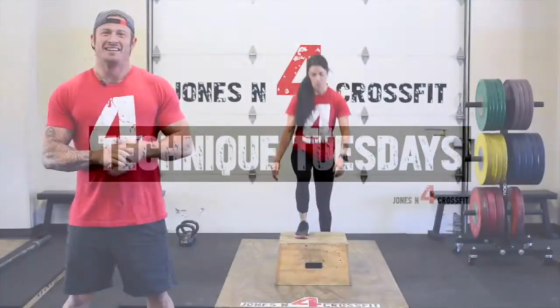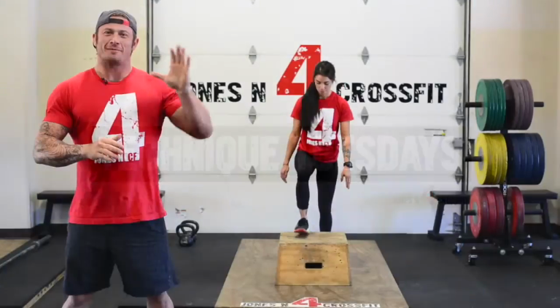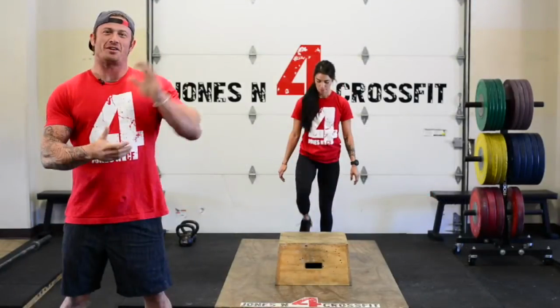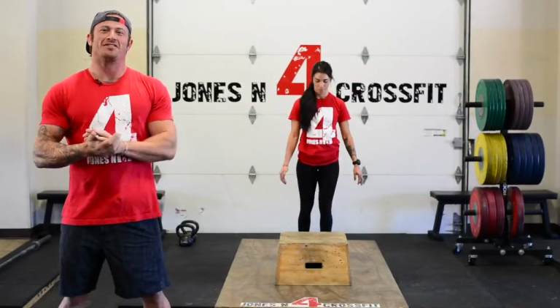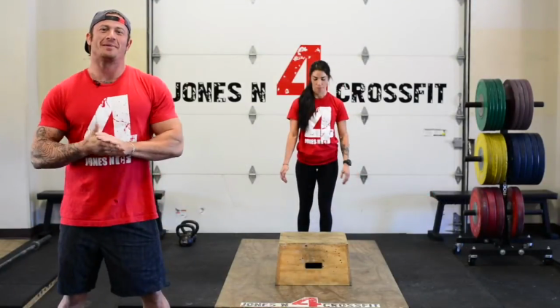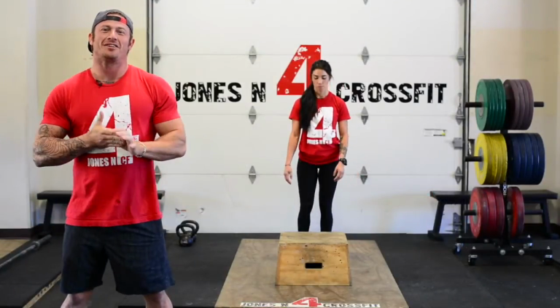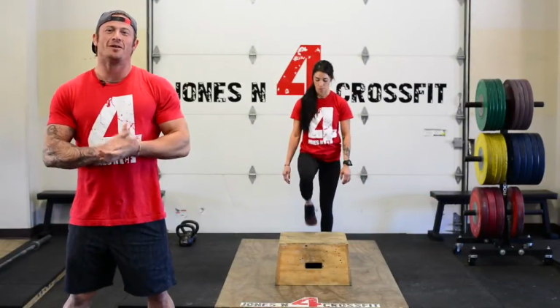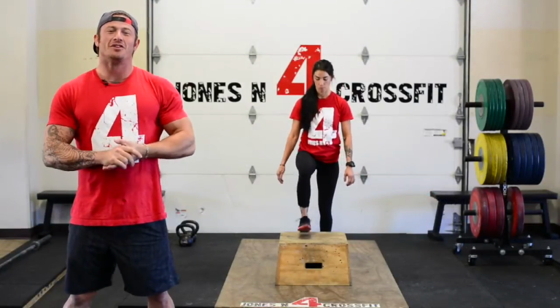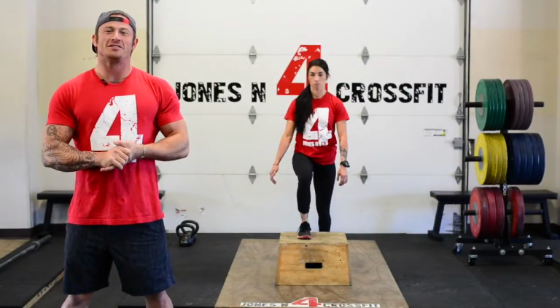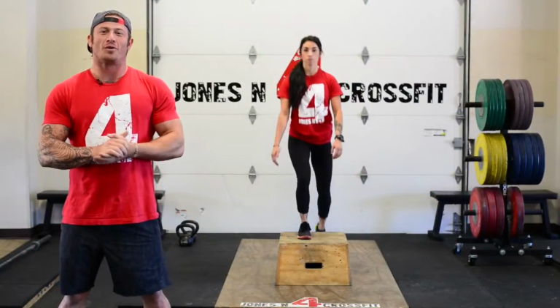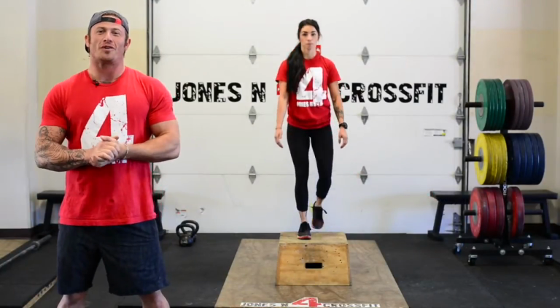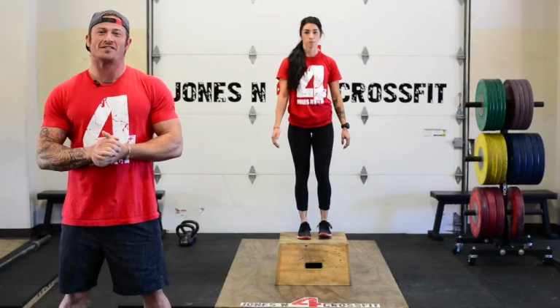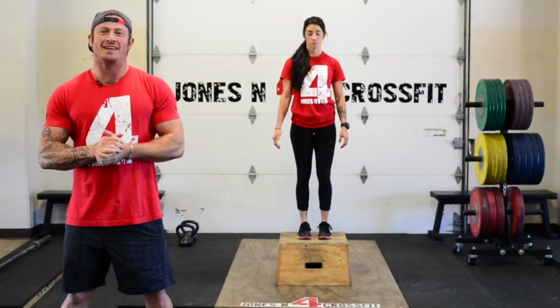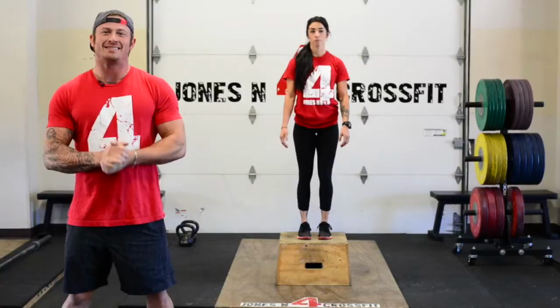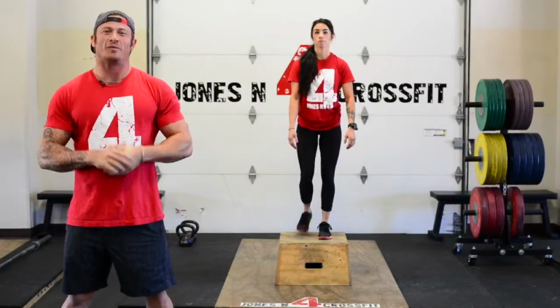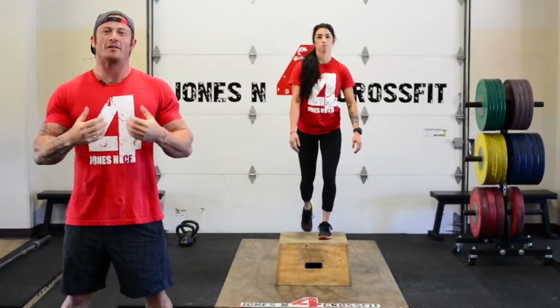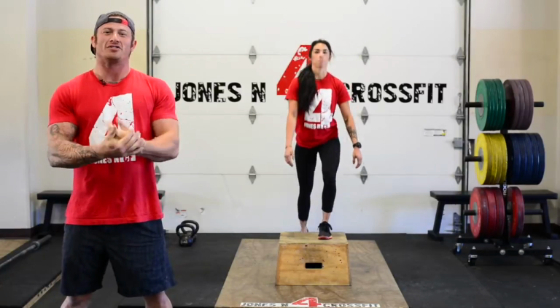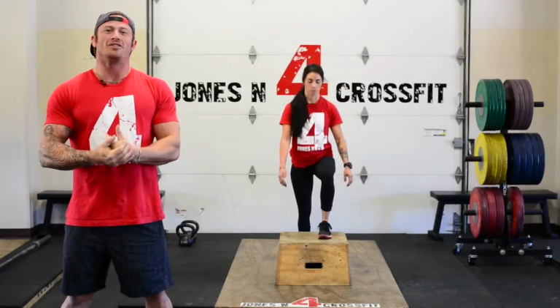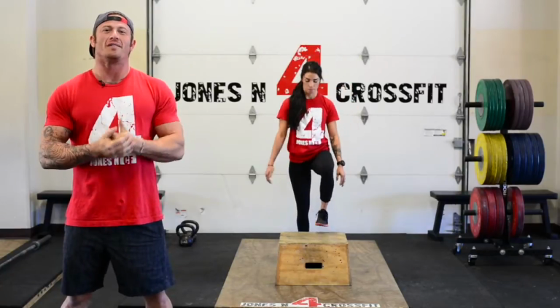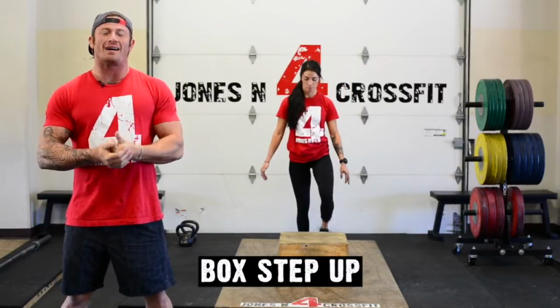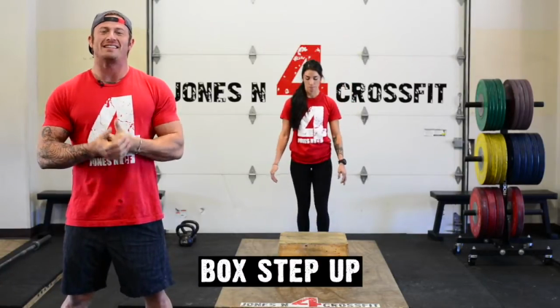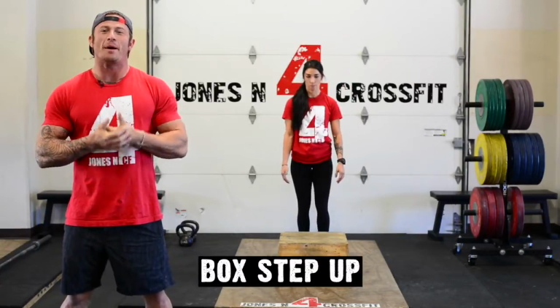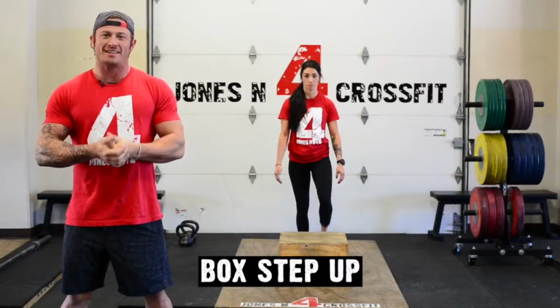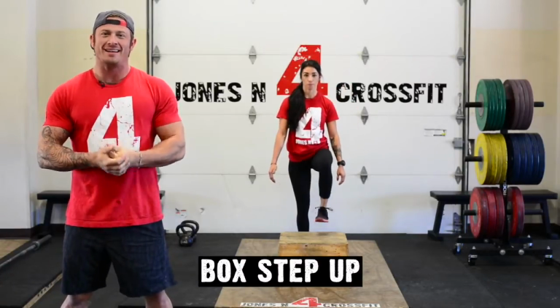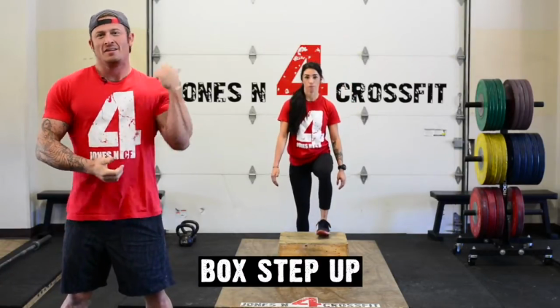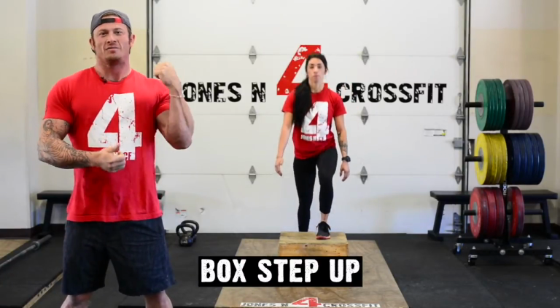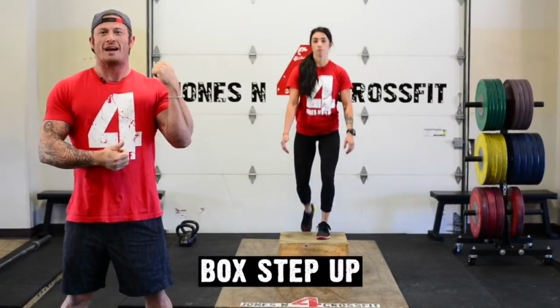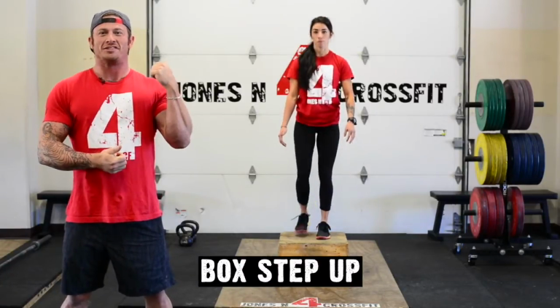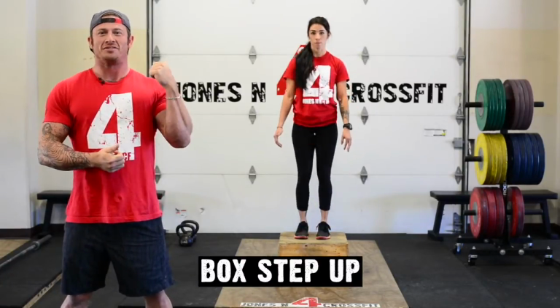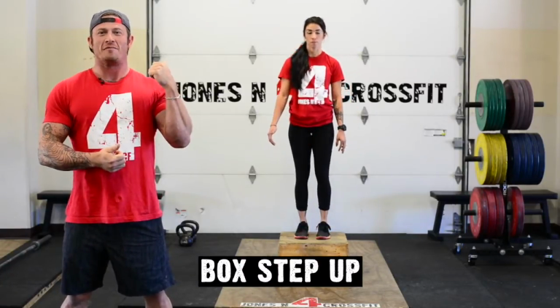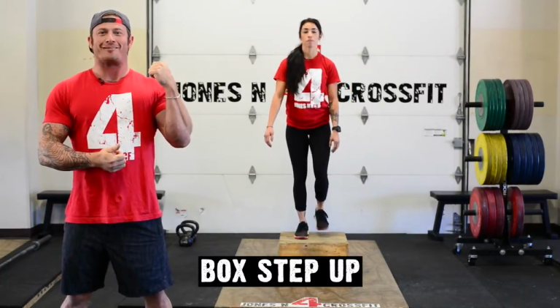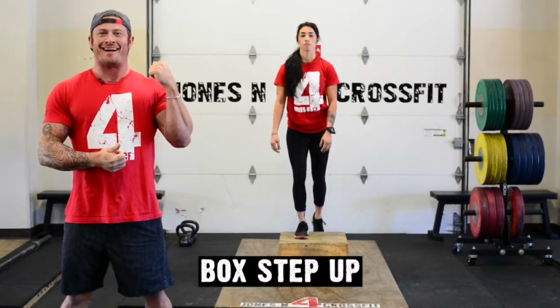What's up guys, Shelby Jones coming at y'all from Jones and 4 CrossFit. We're going to be showing y'all the box step up today. That's what we got Crystal doing in the back right now.